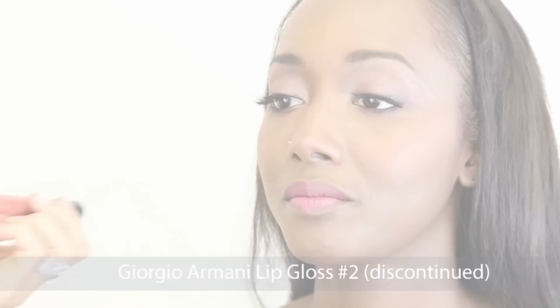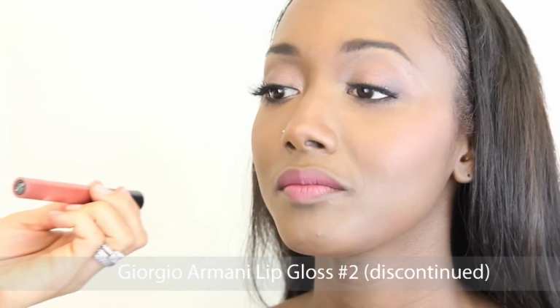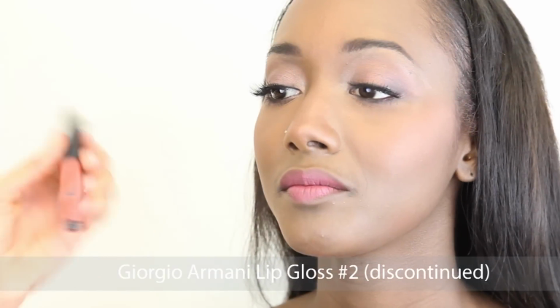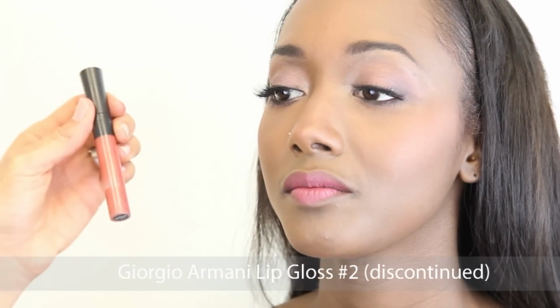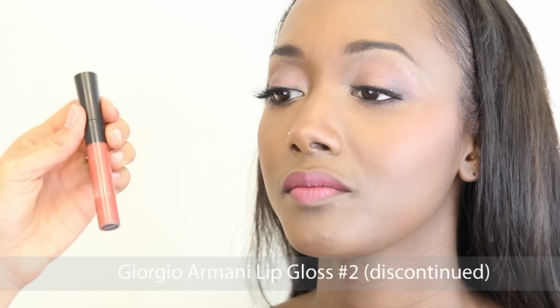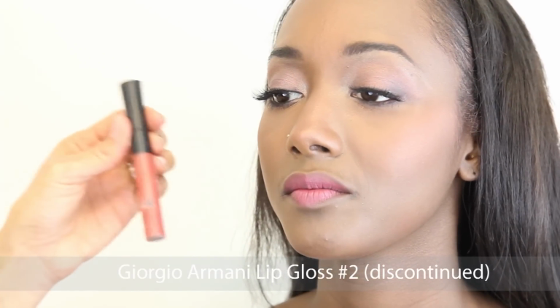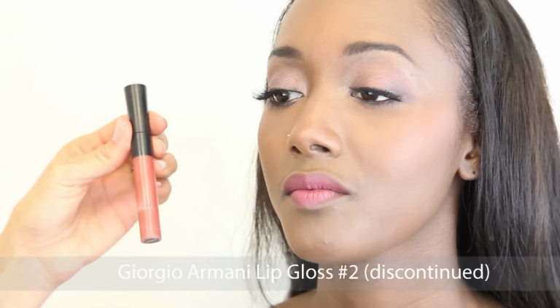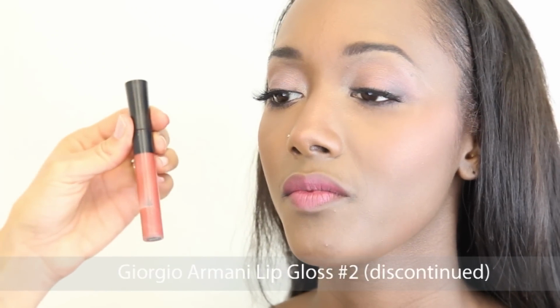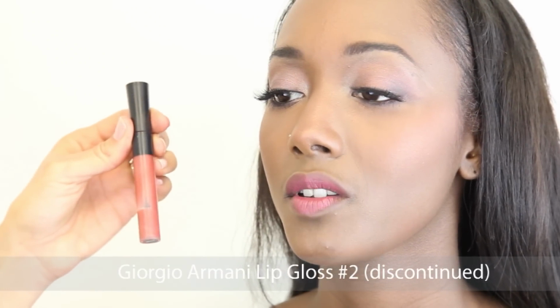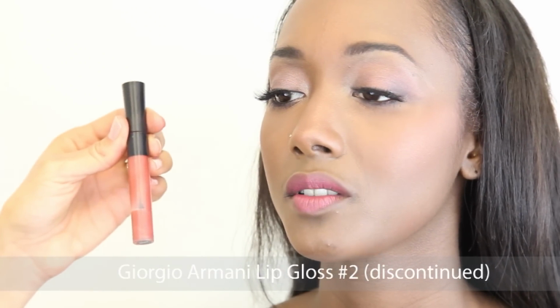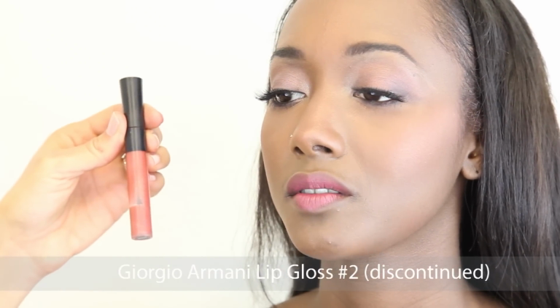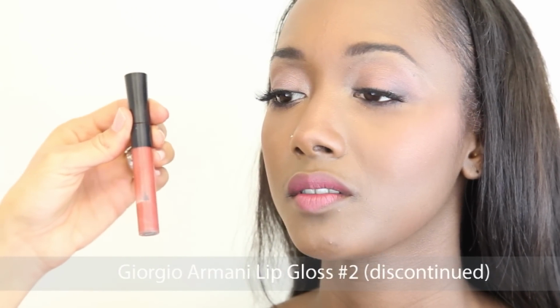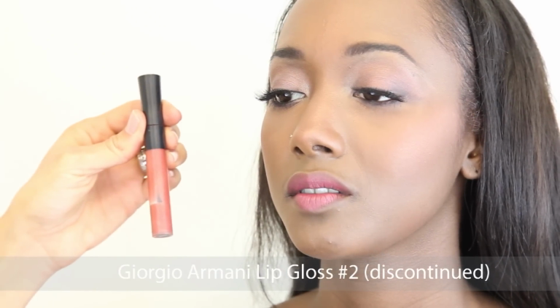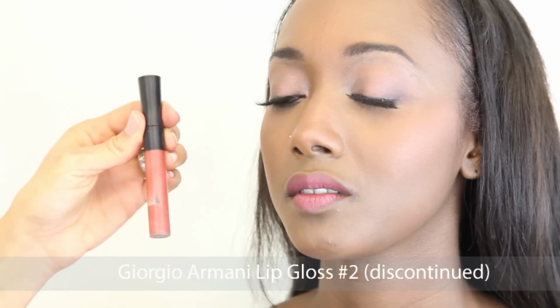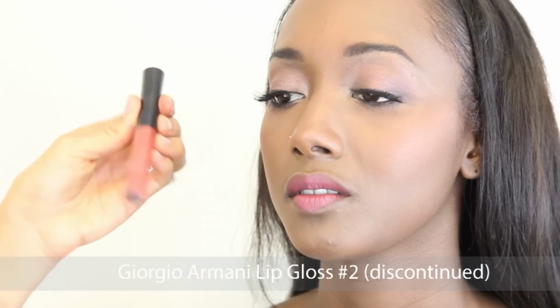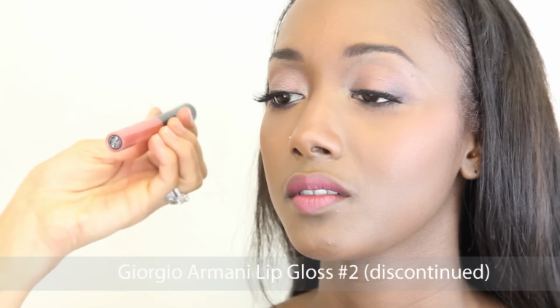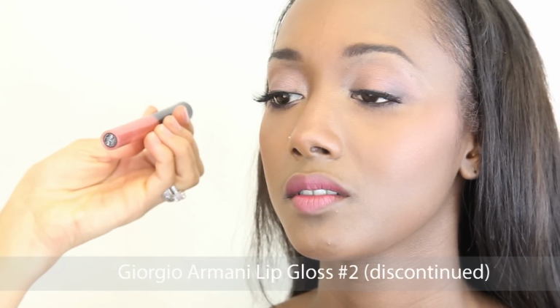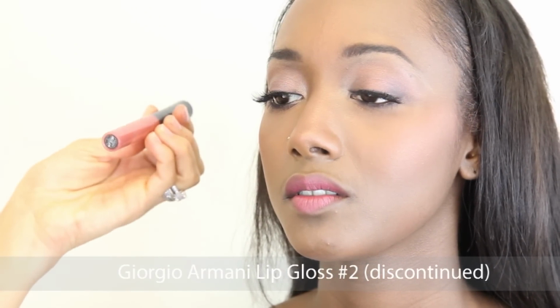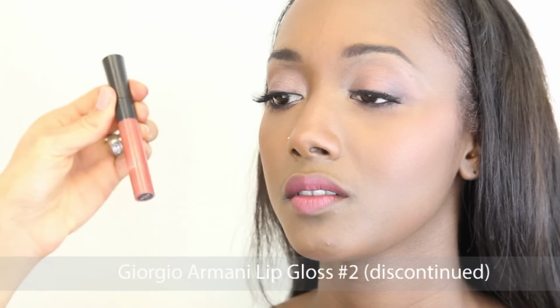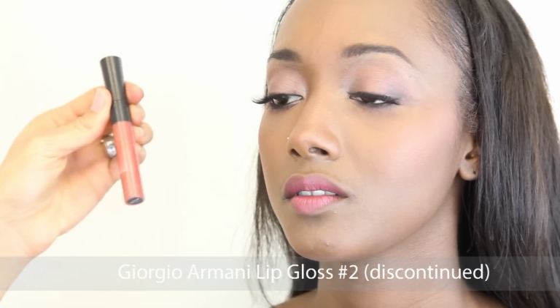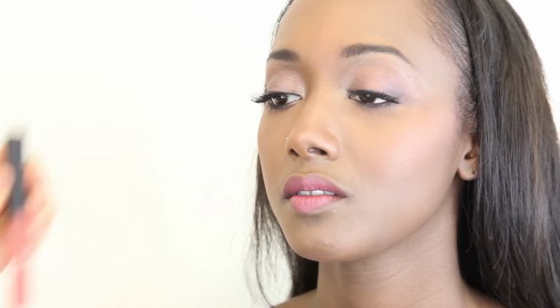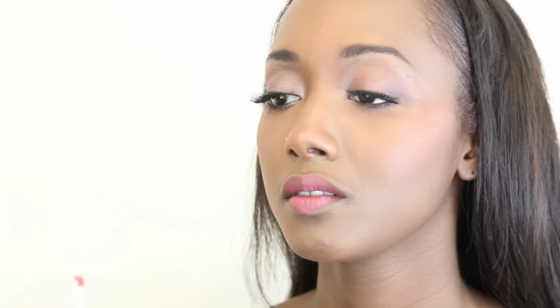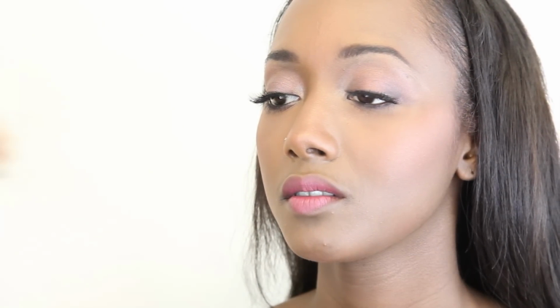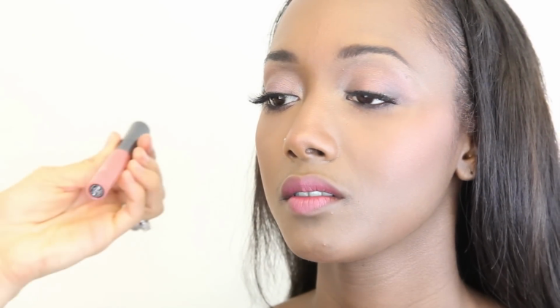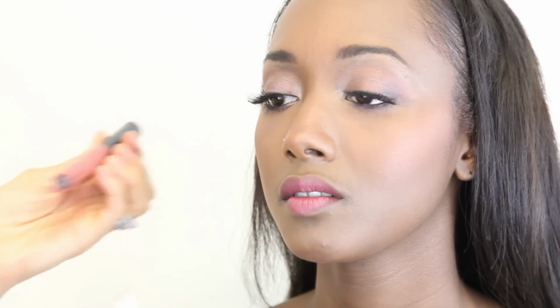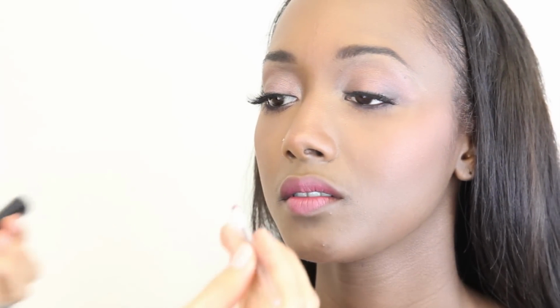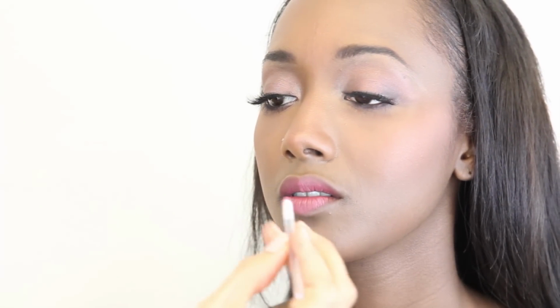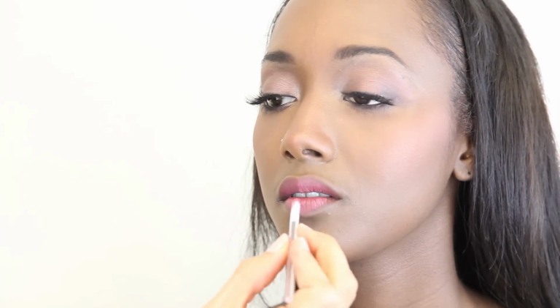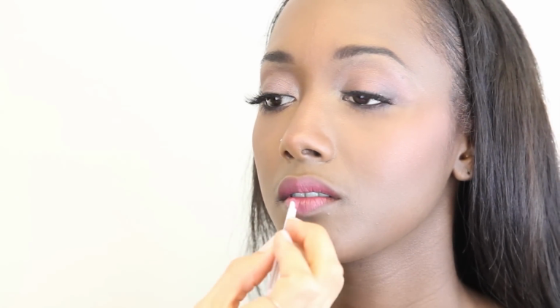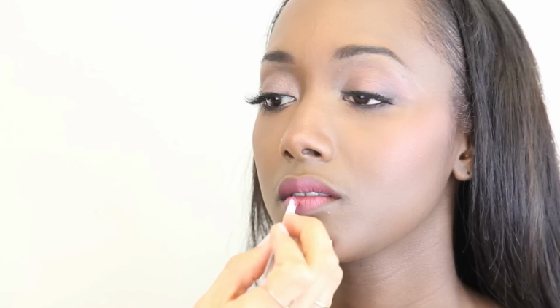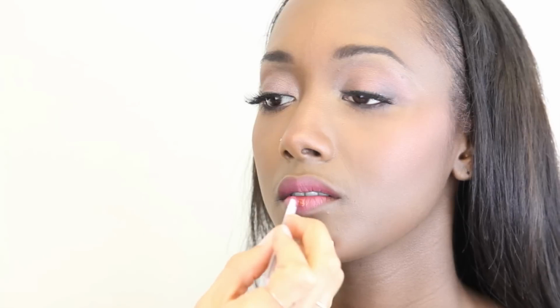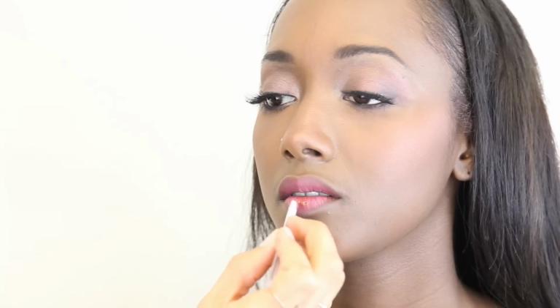For her lip gloss I used Giorgio Armani's lip gloss in number 2. I'm so sorry but it's been discontinued.